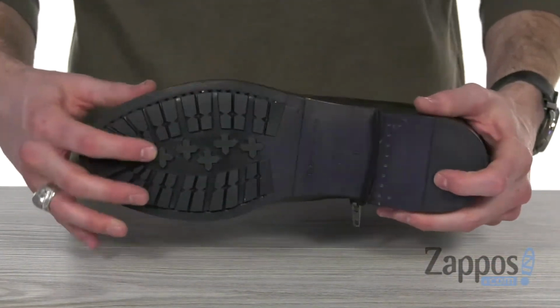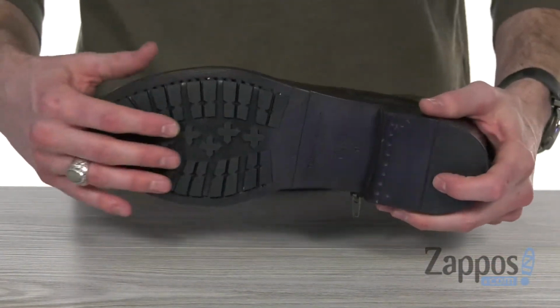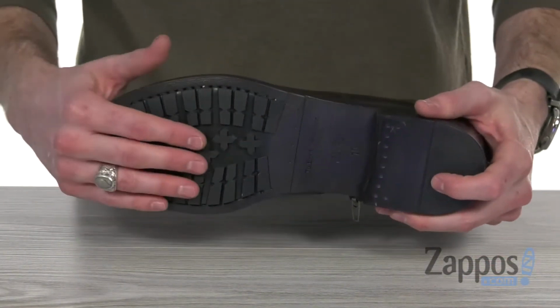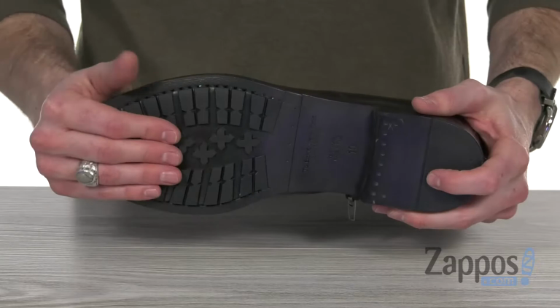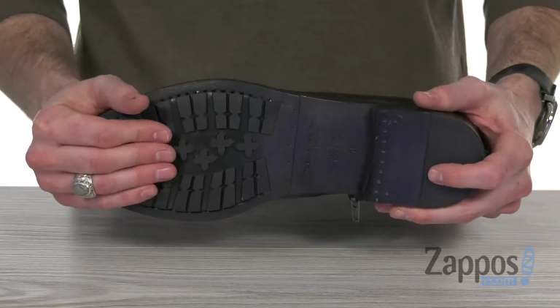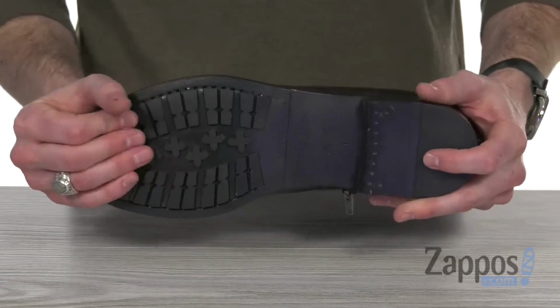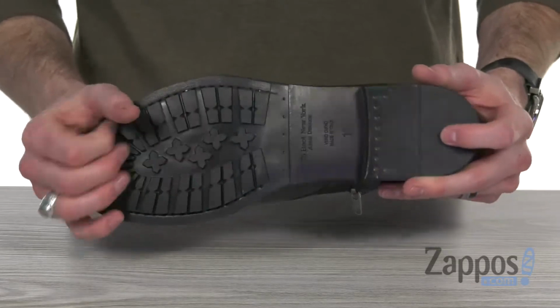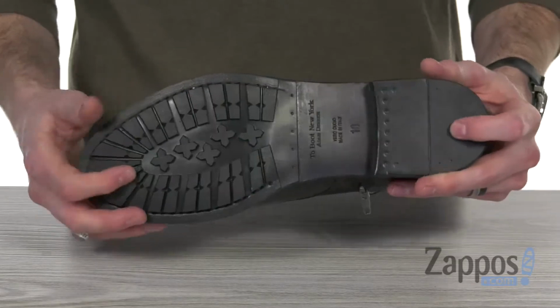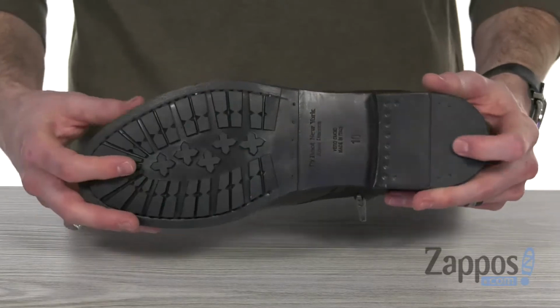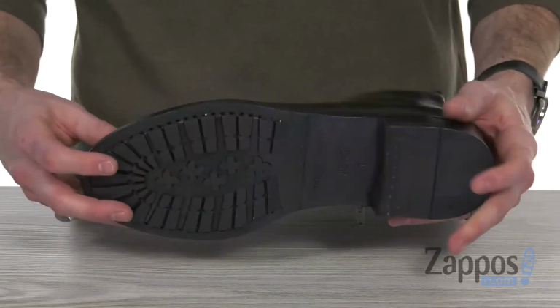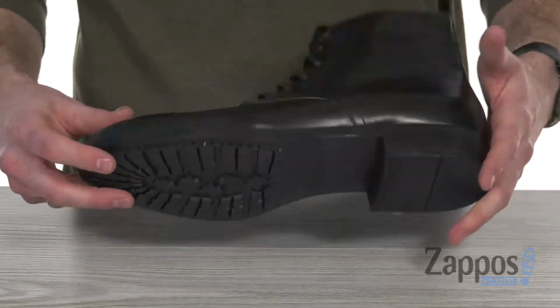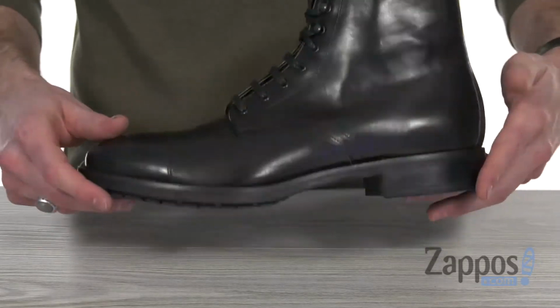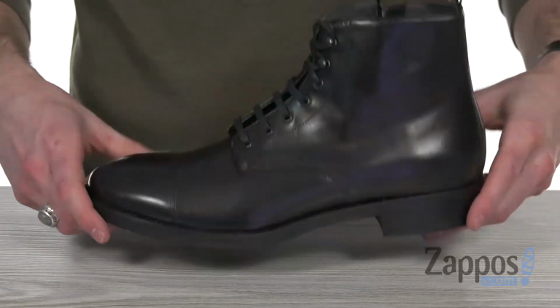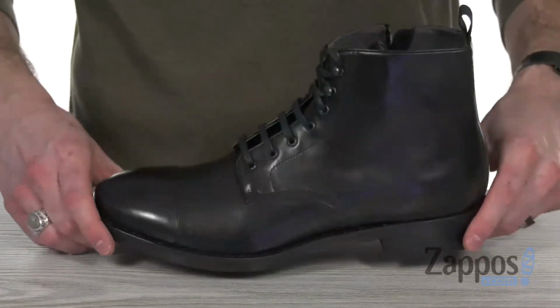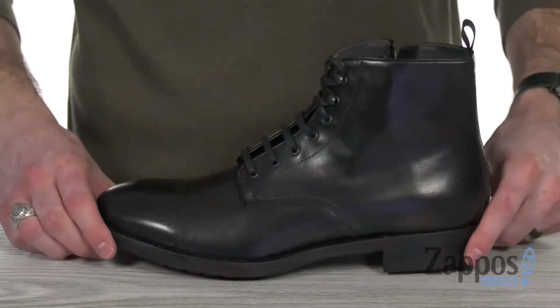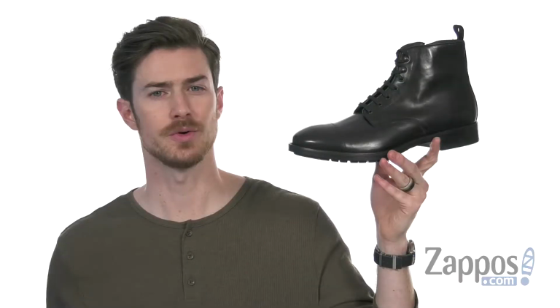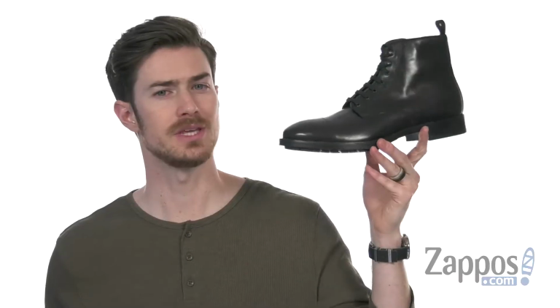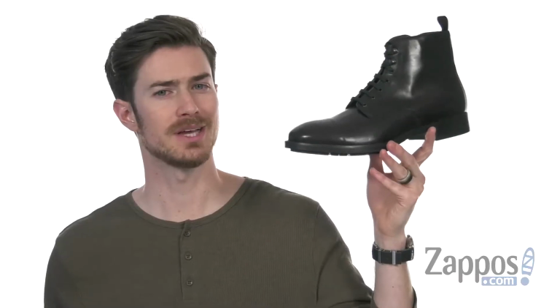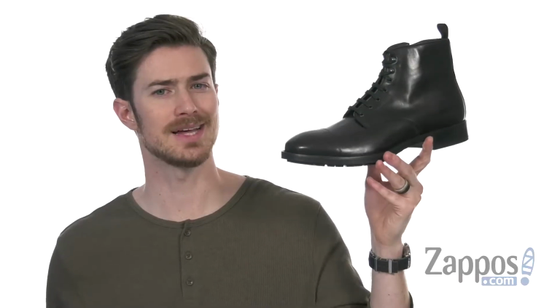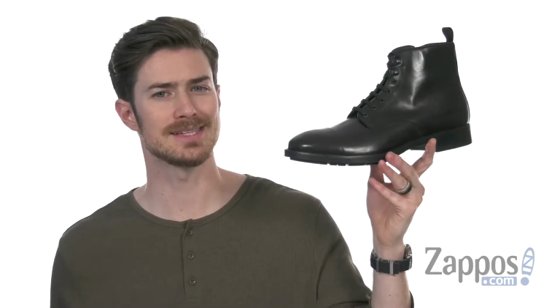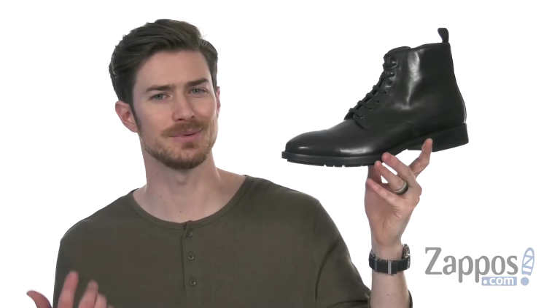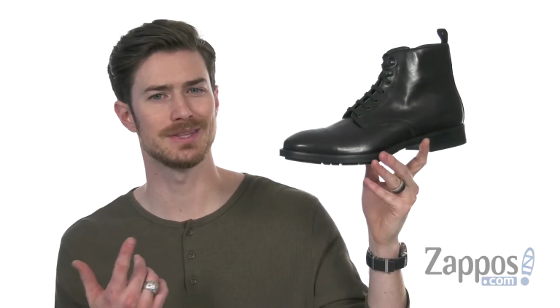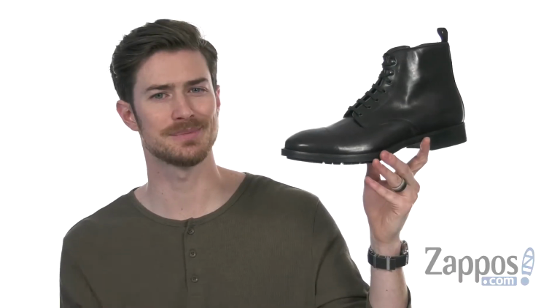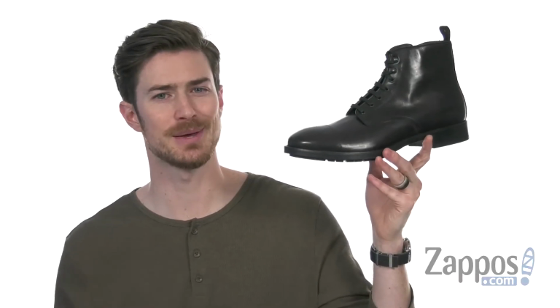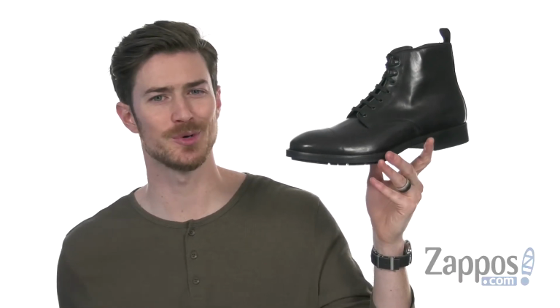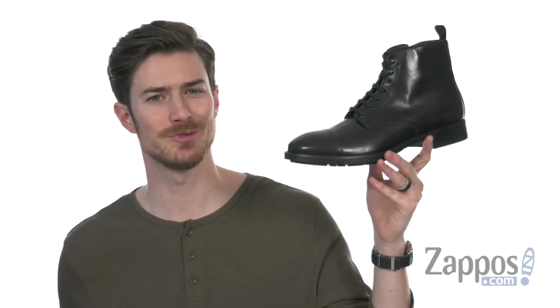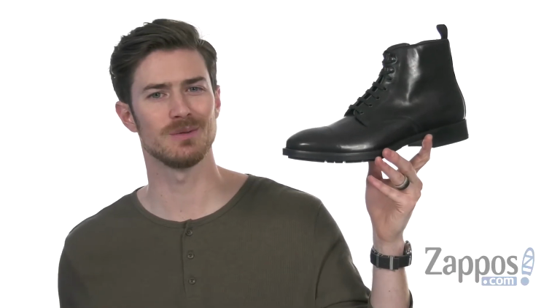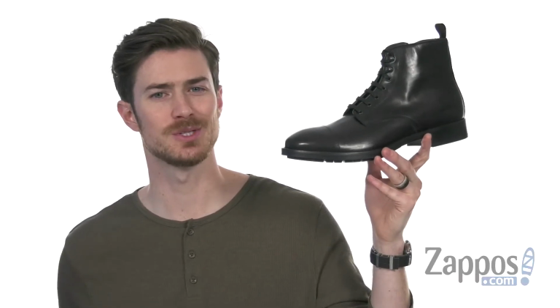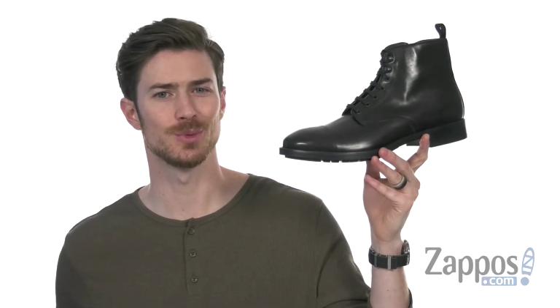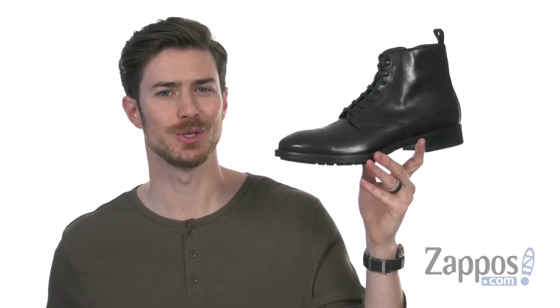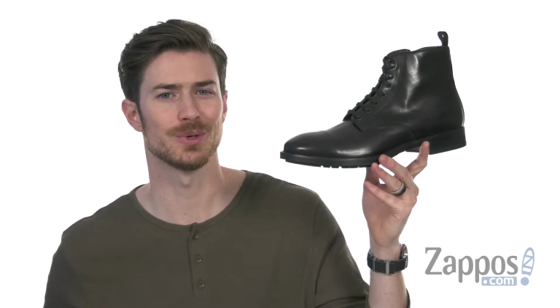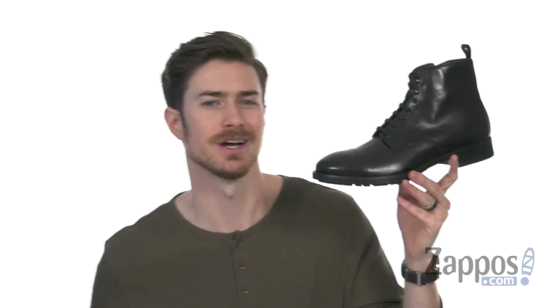And it's all sitting on top of that leather sole with a grippy forefoot and heel. So keep it classy with this bad boy from To Boot New York.